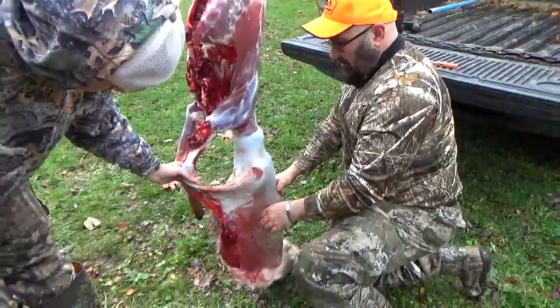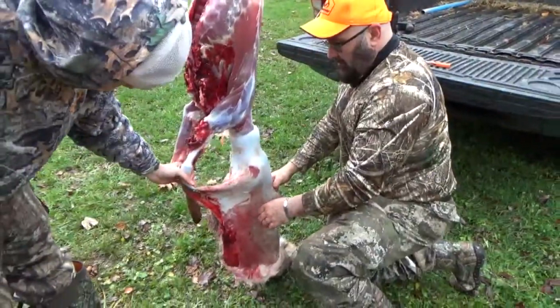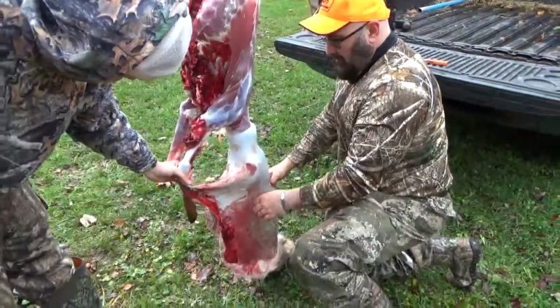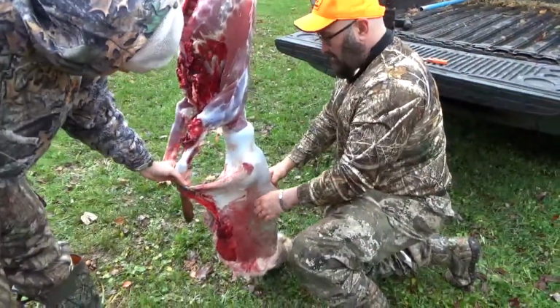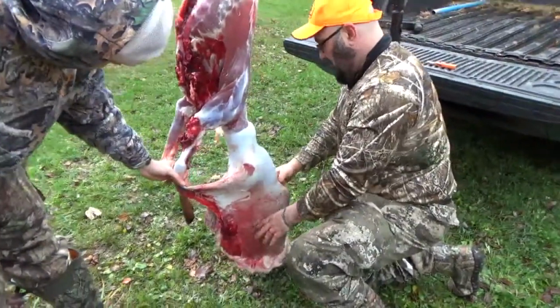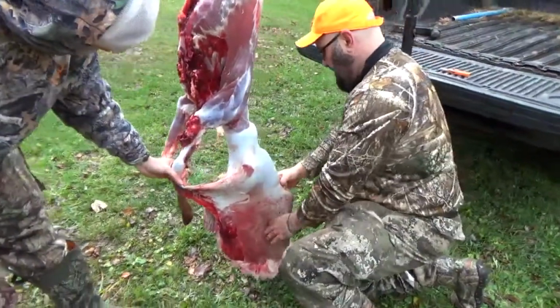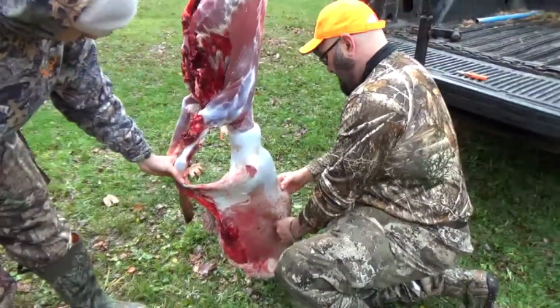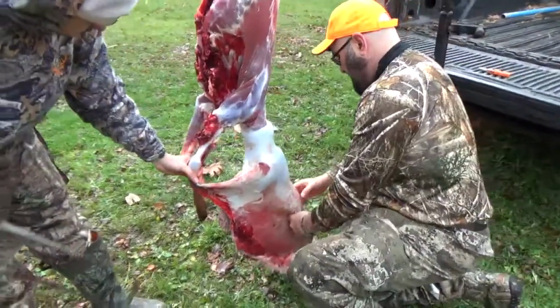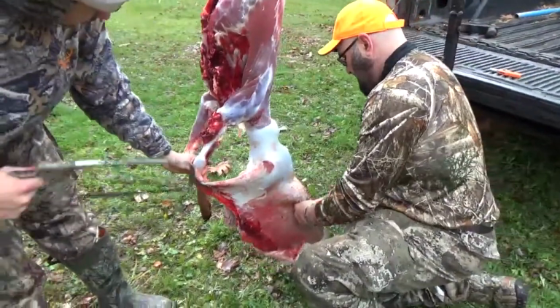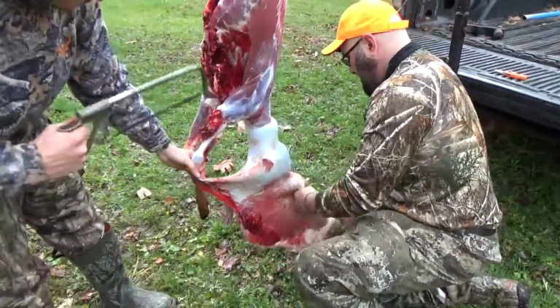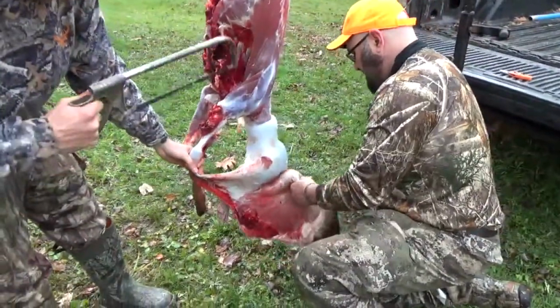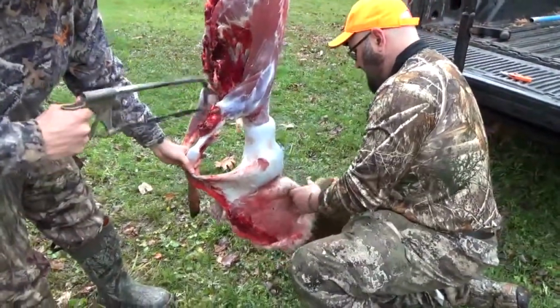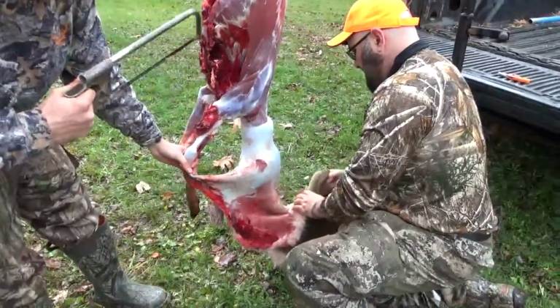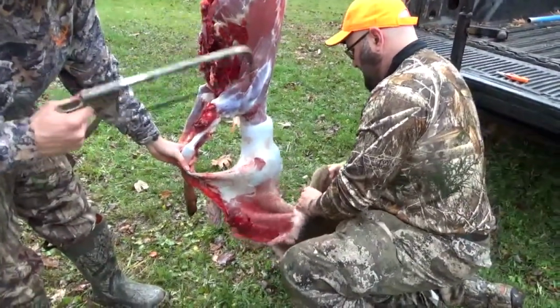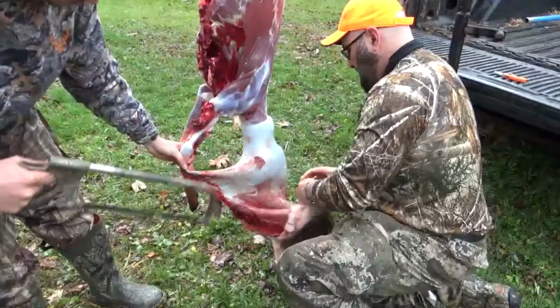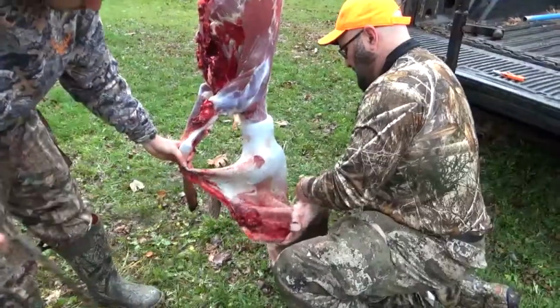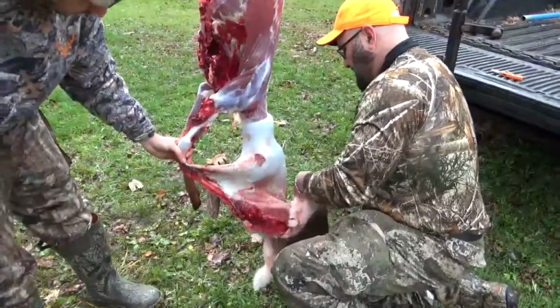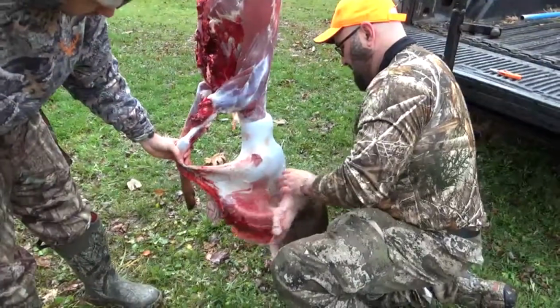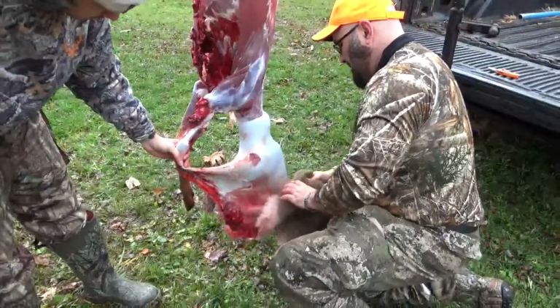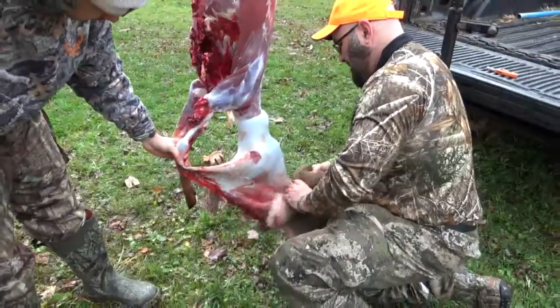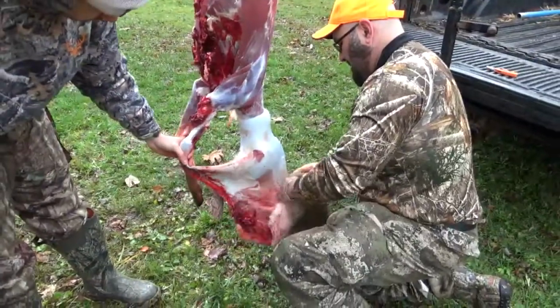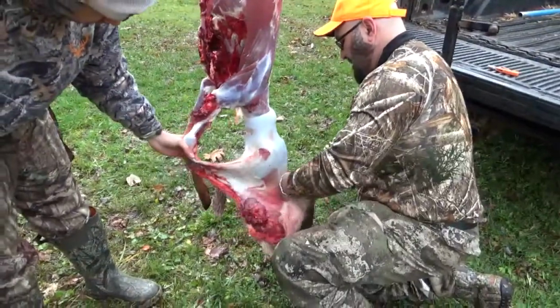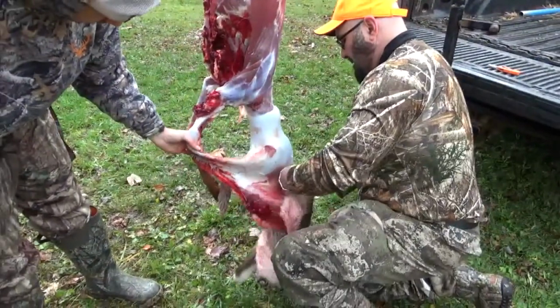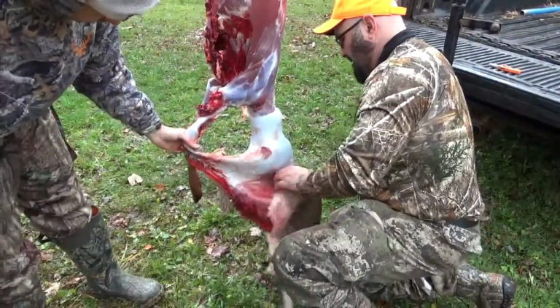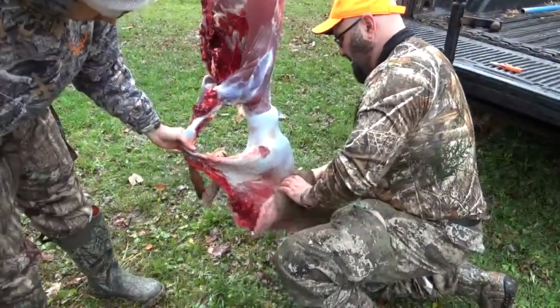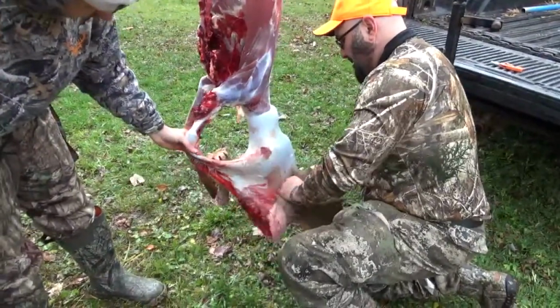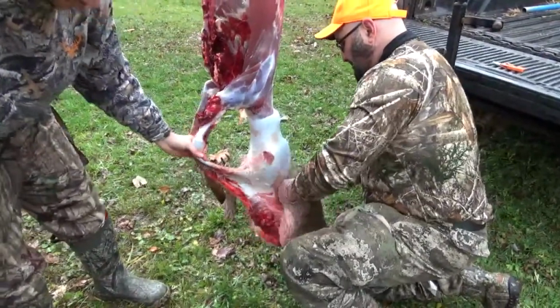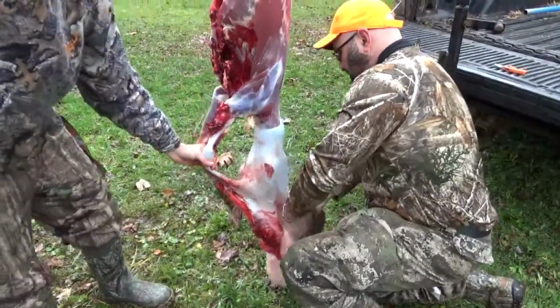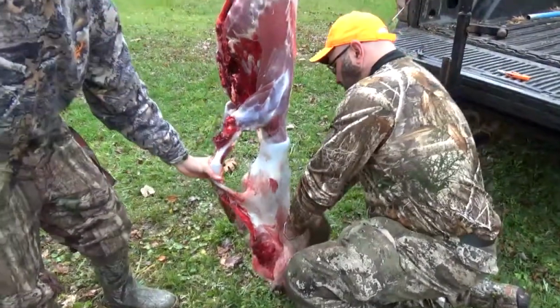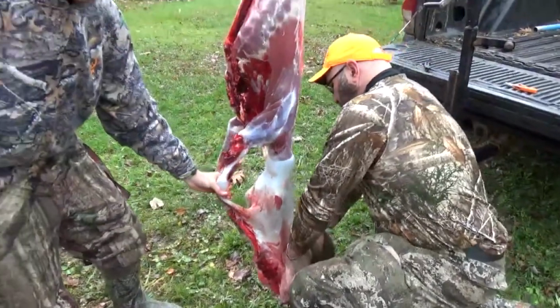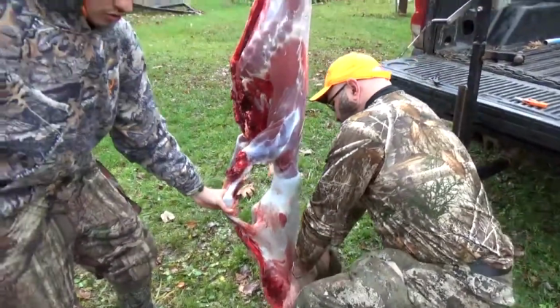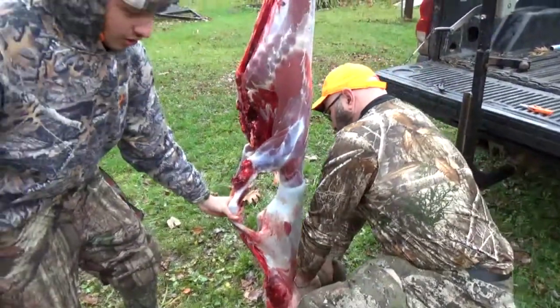Now we've worked around the wound here on the deer and now it's just kind of like taking a t-shirt off.